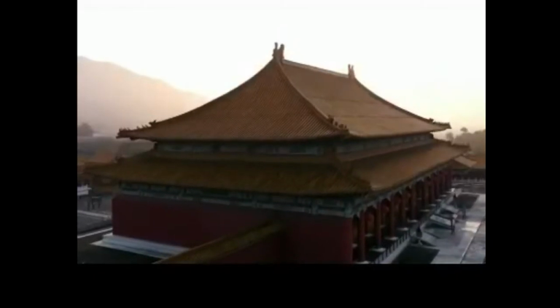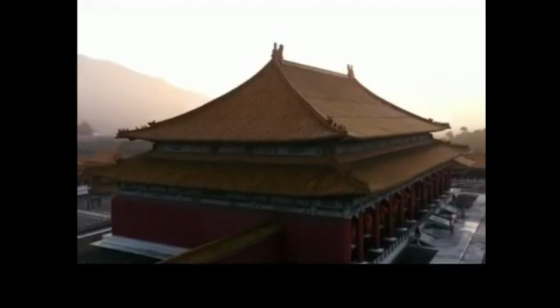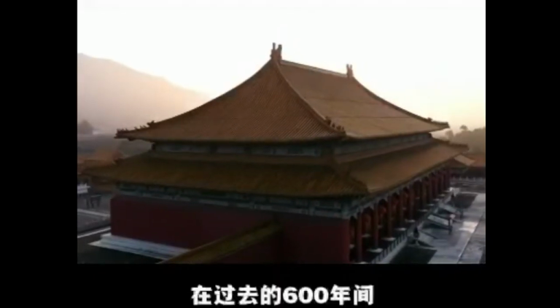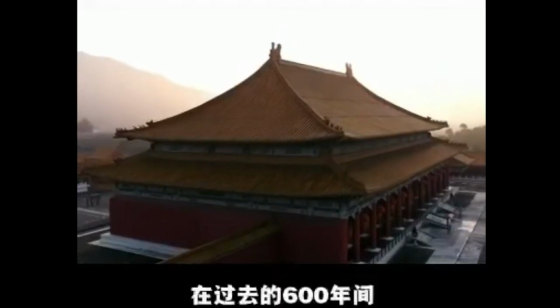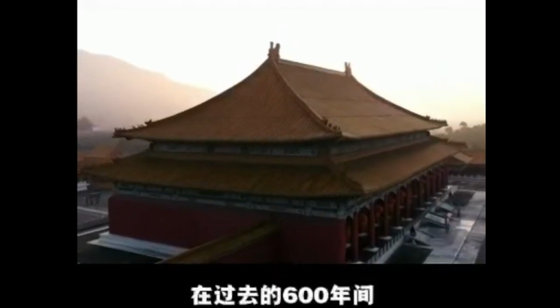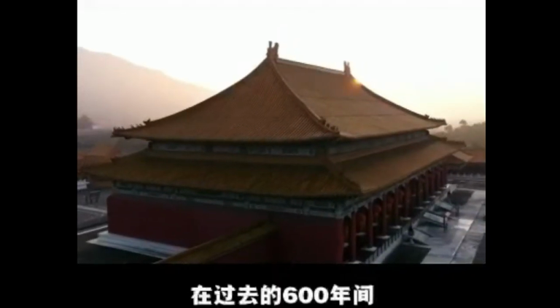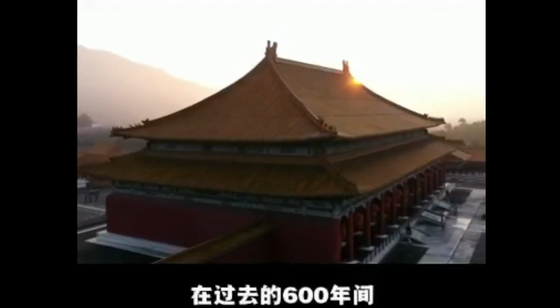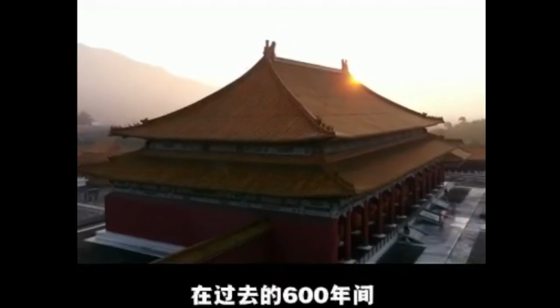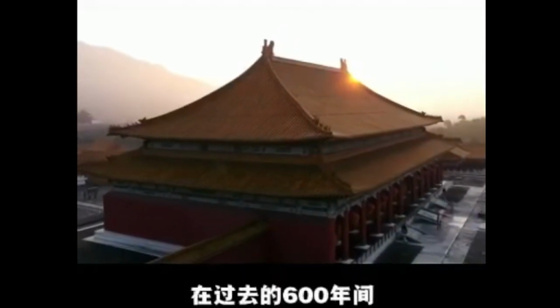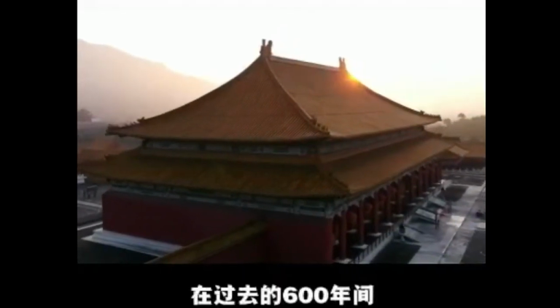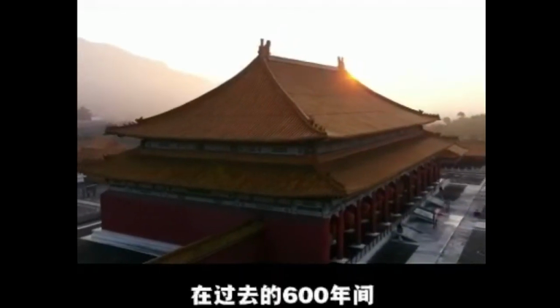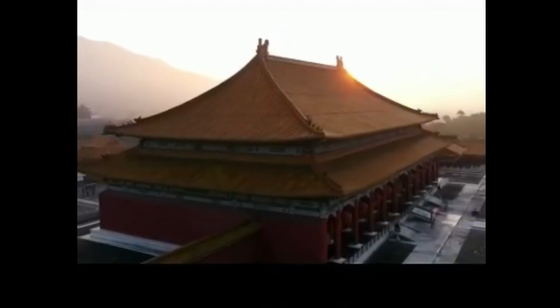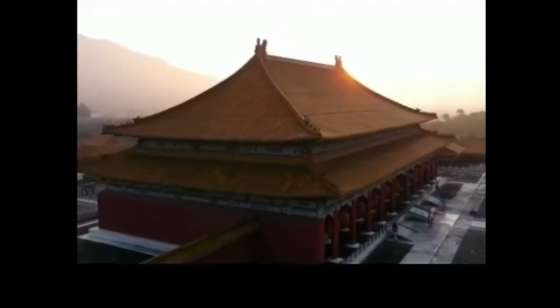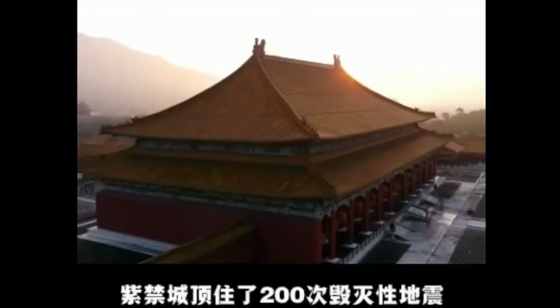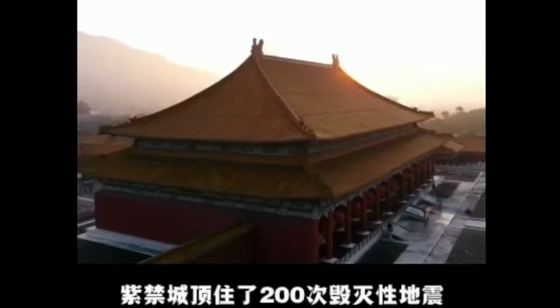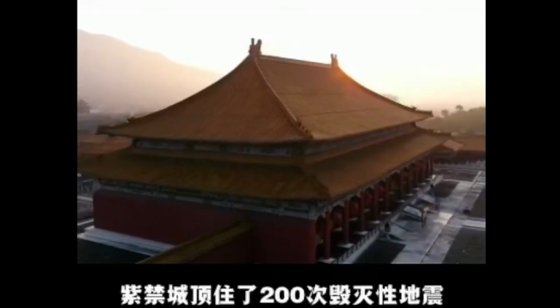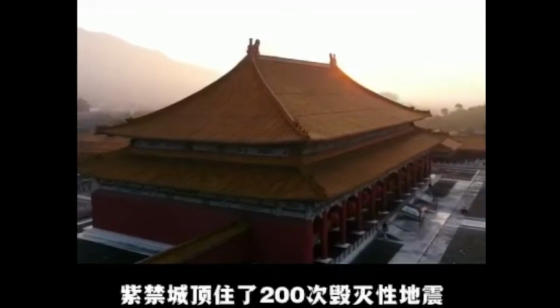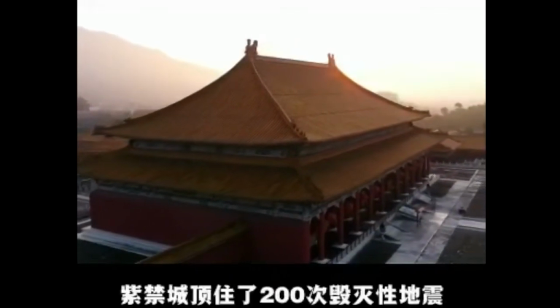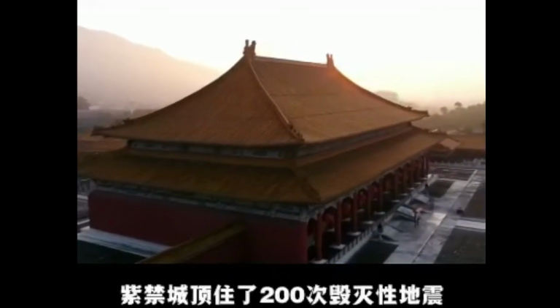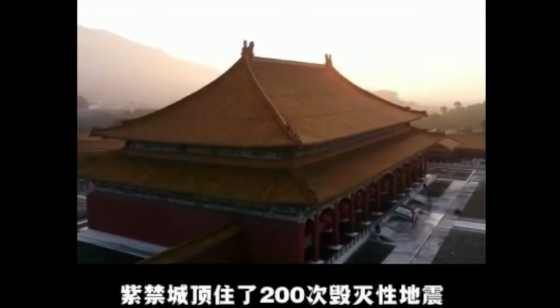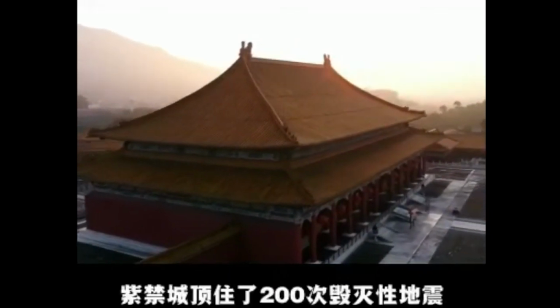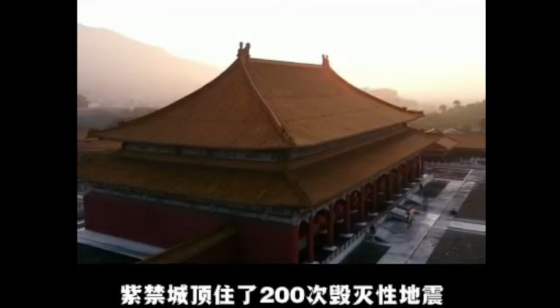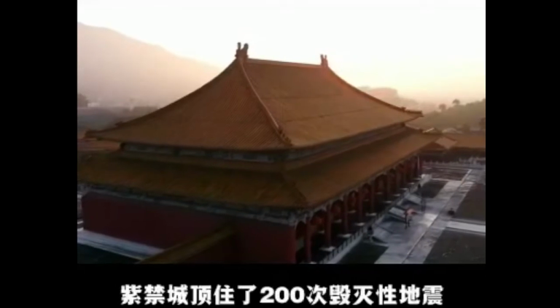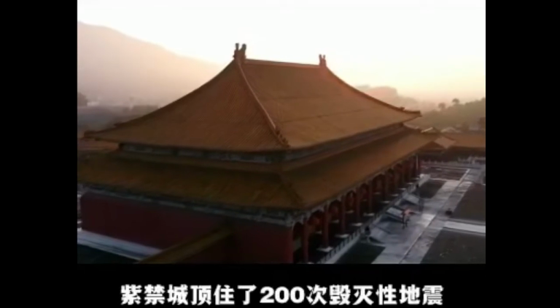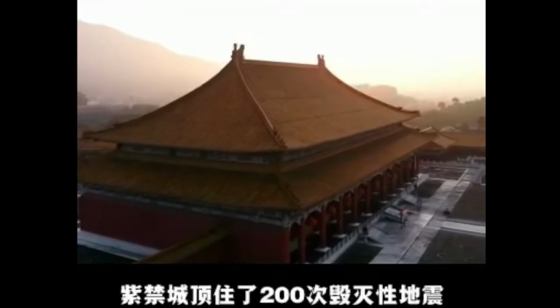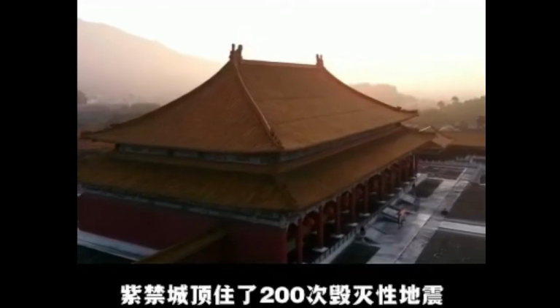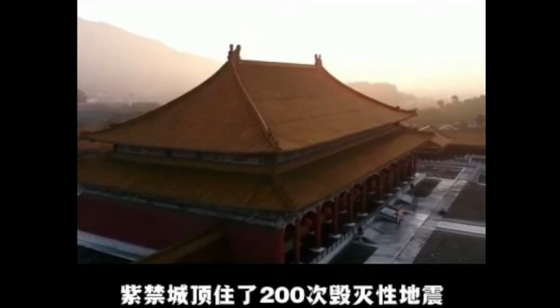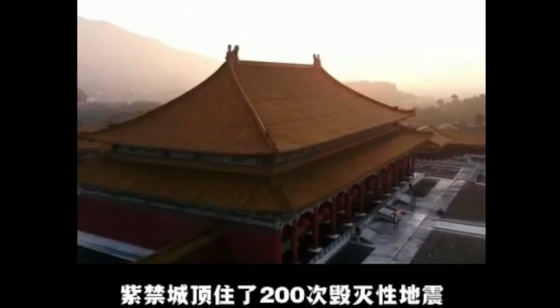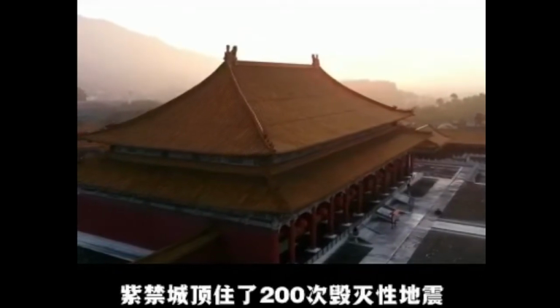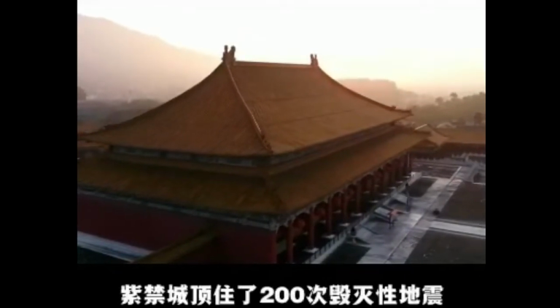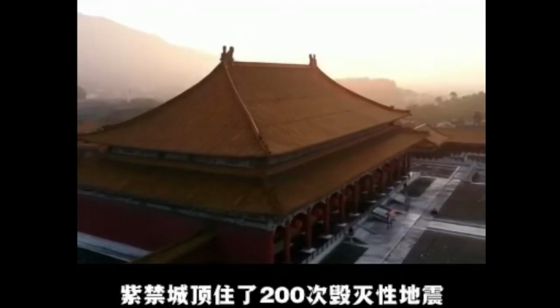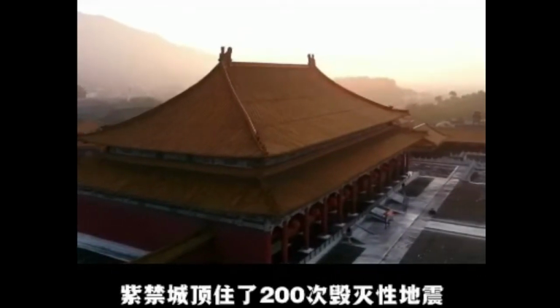In its 600 years, the Forbidden City has withstood over 200 devastating quakes.